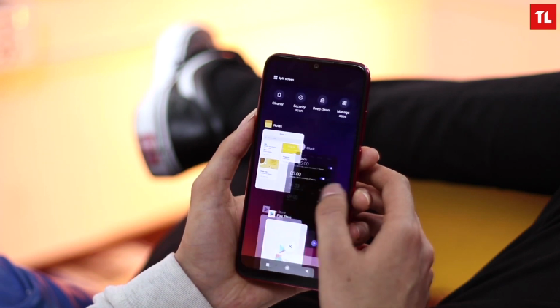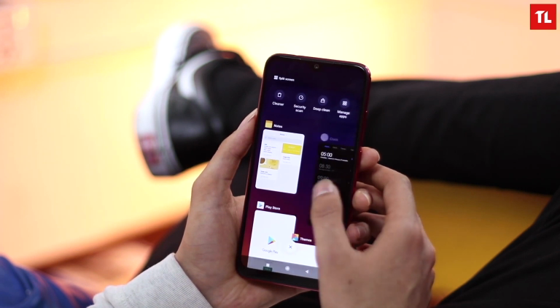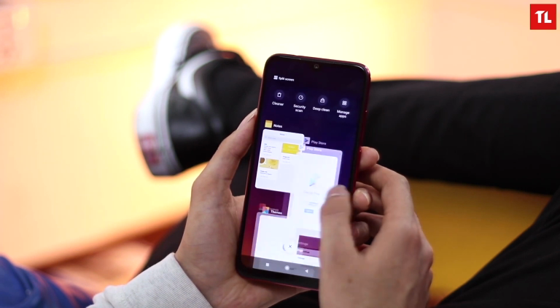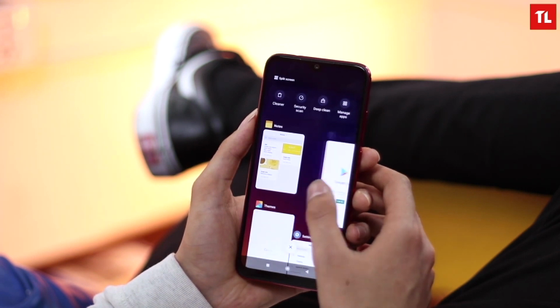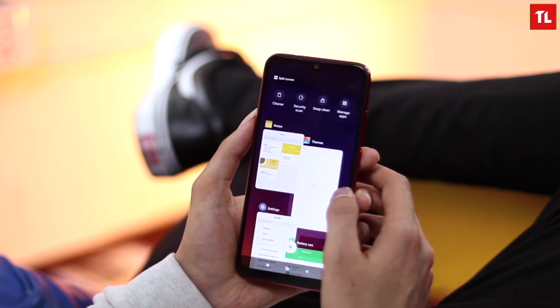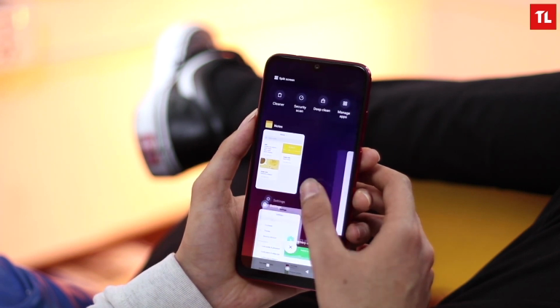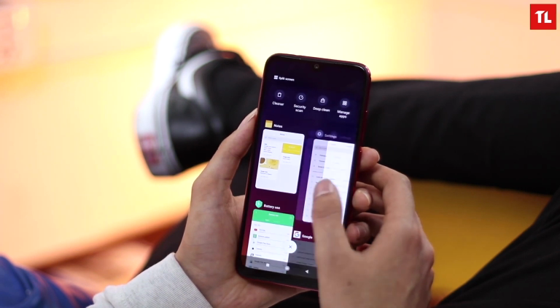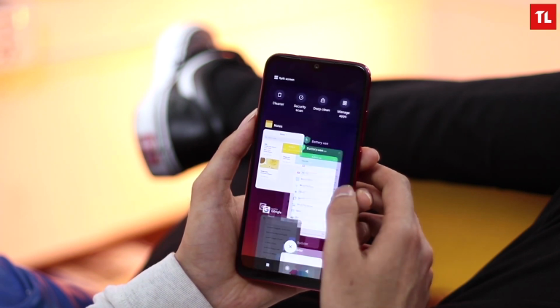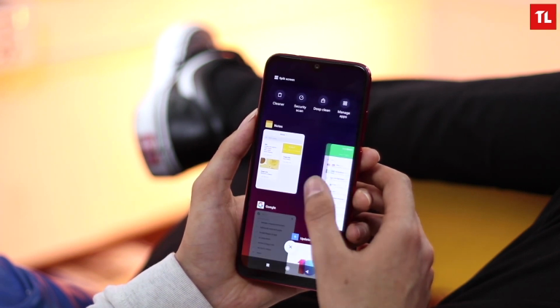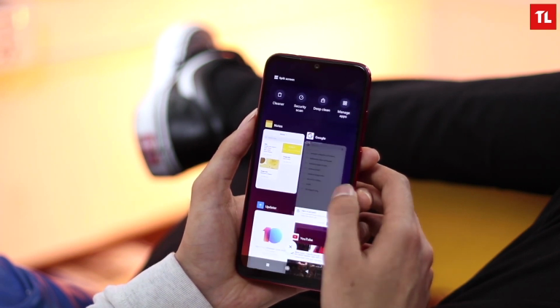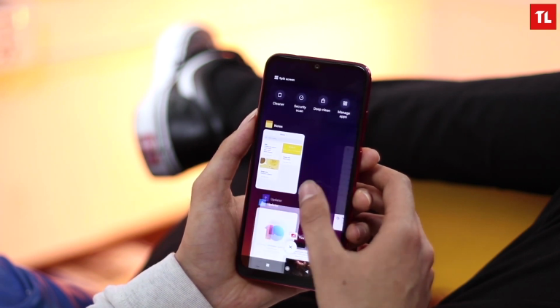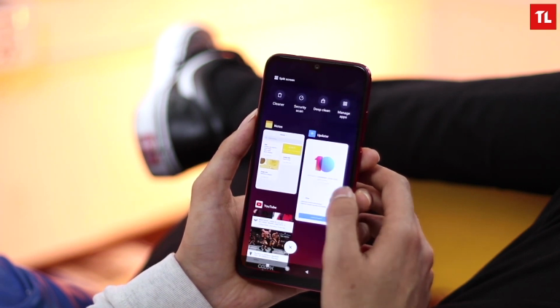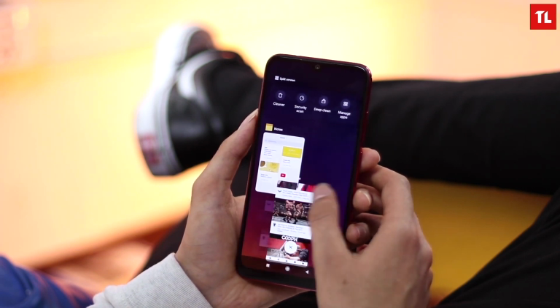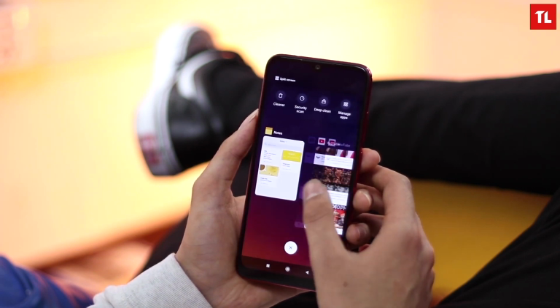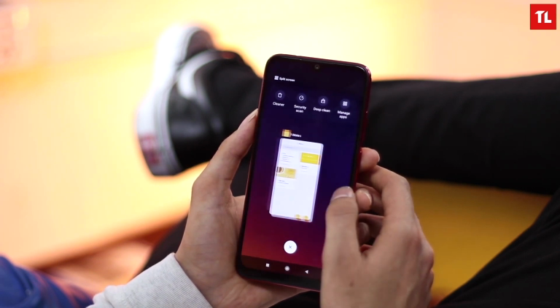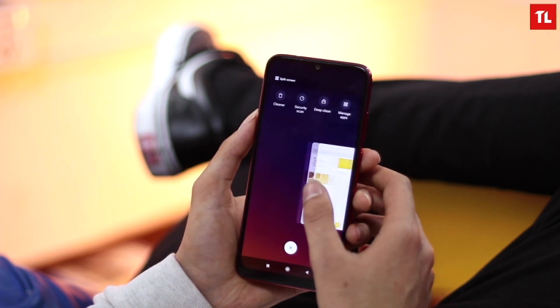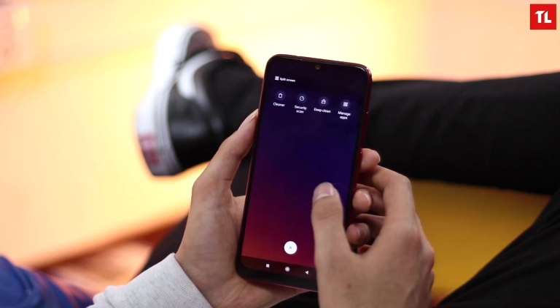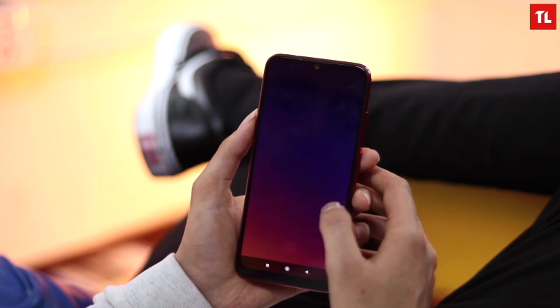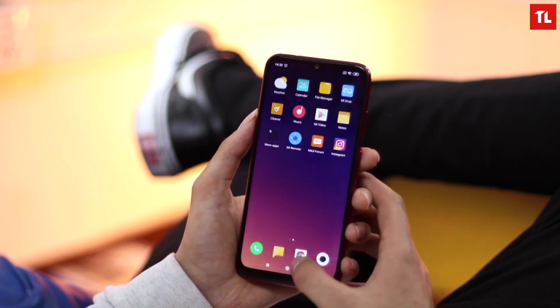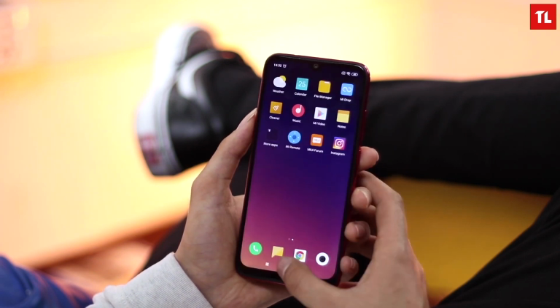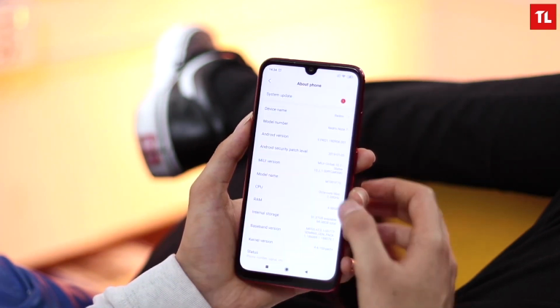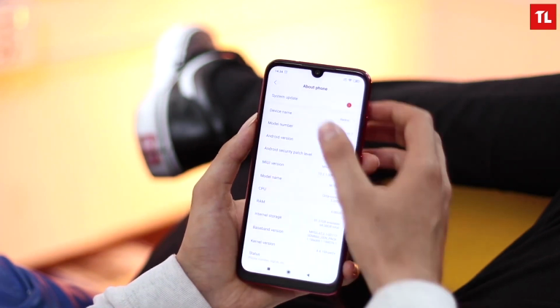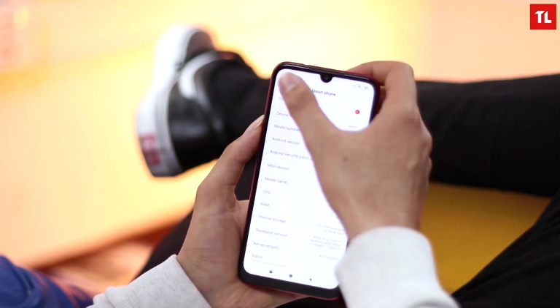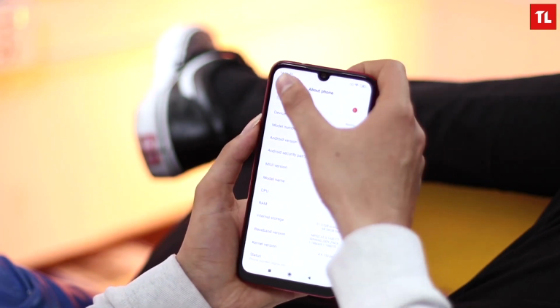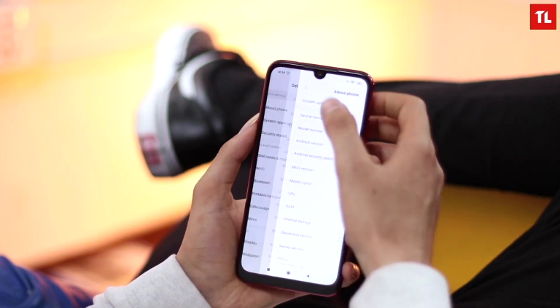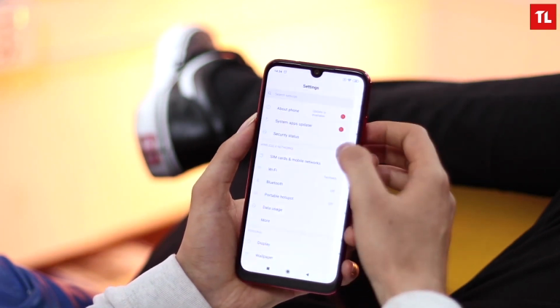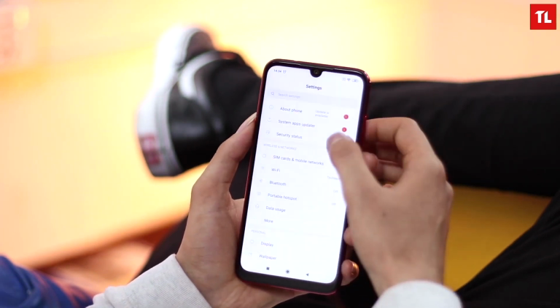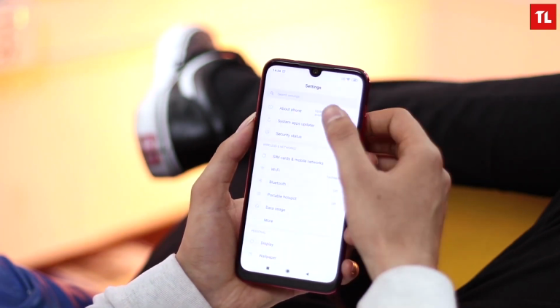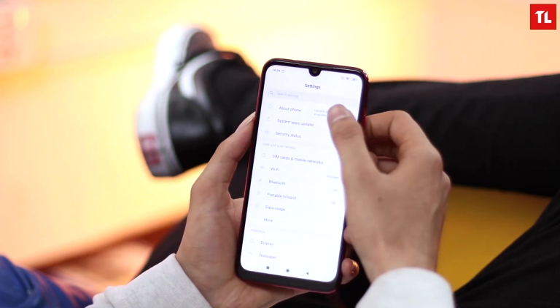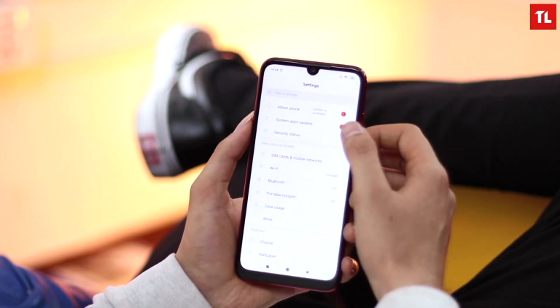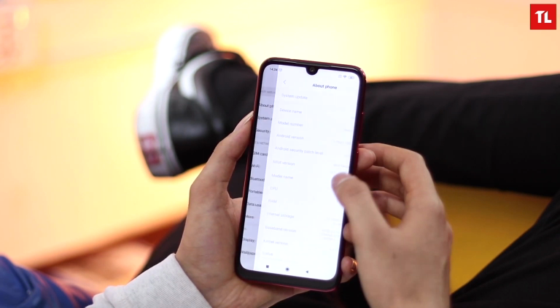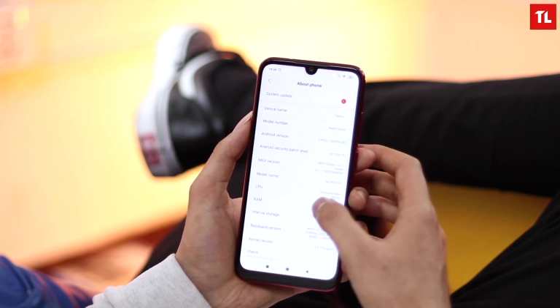So overall, the Redmi Note 7 is one of the best phones, and it can be the best phone under 30,000 rupees.